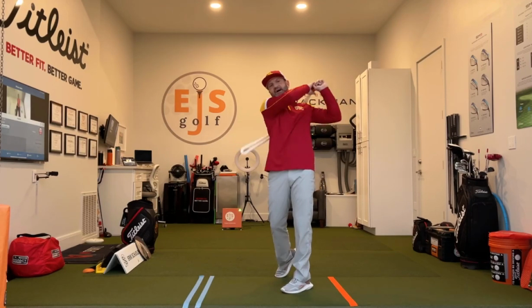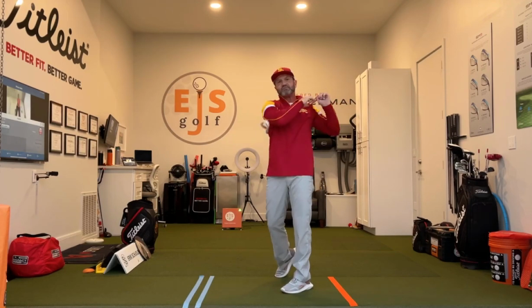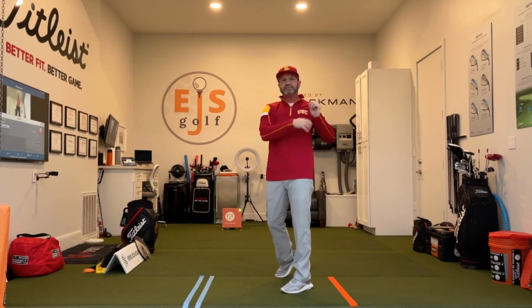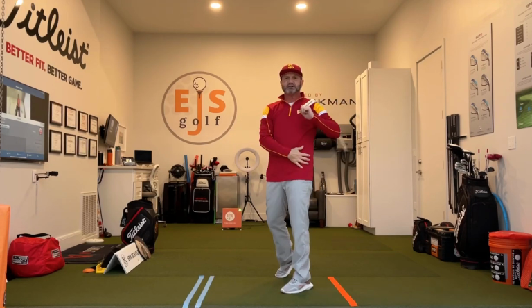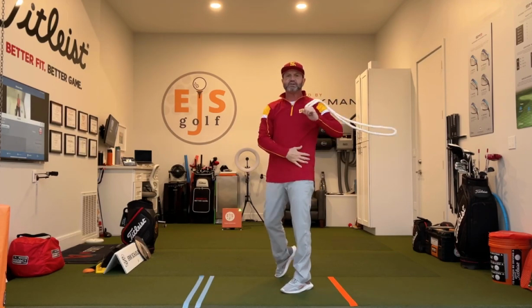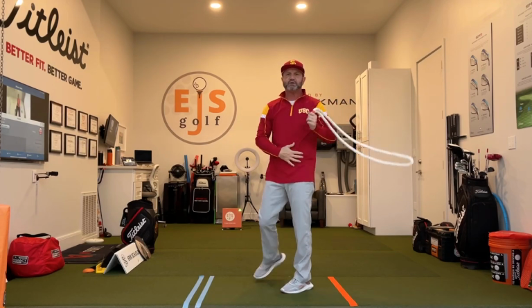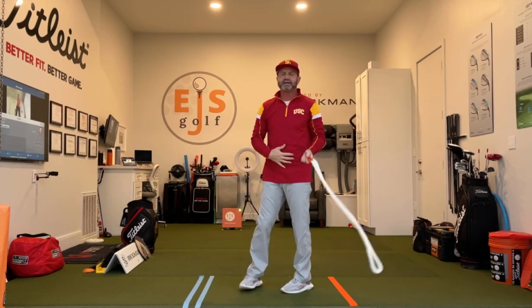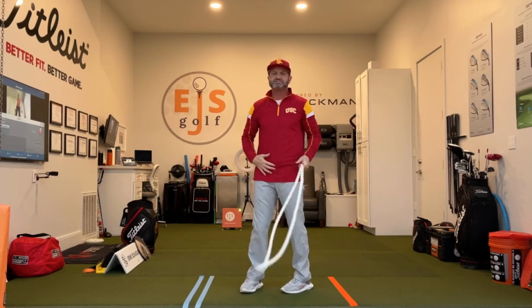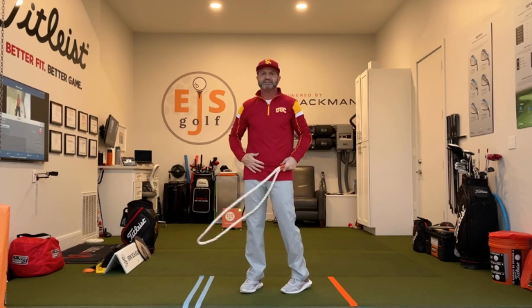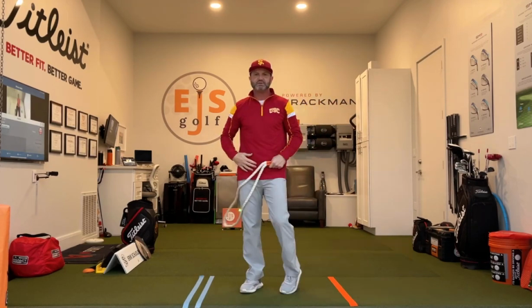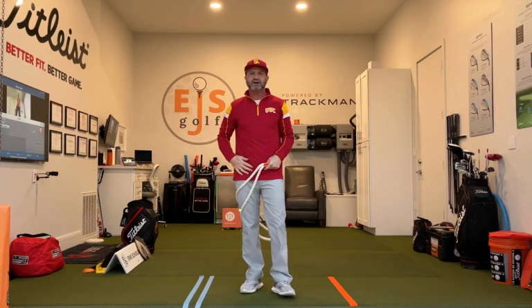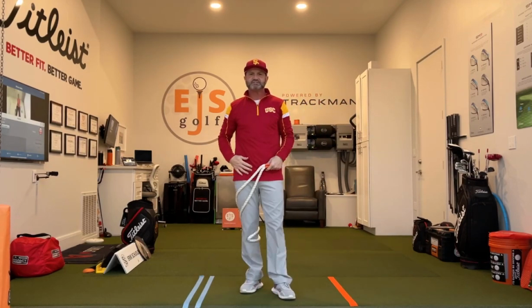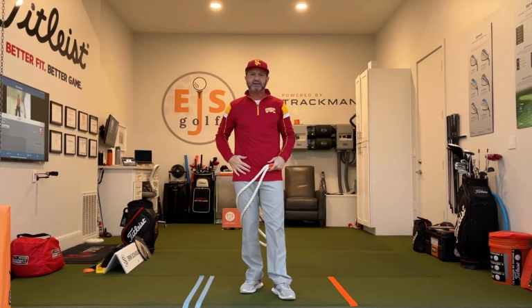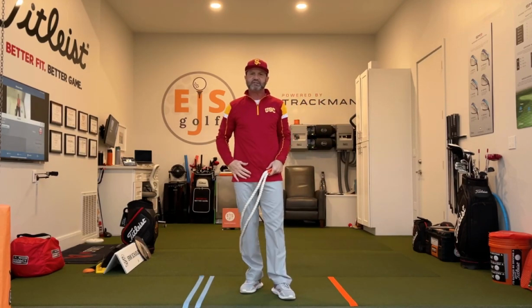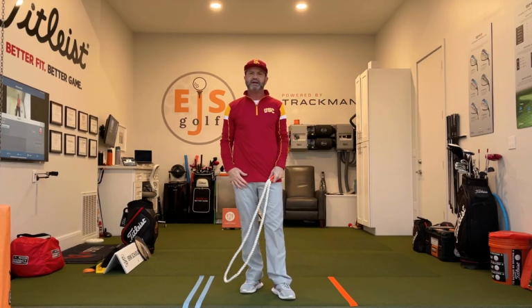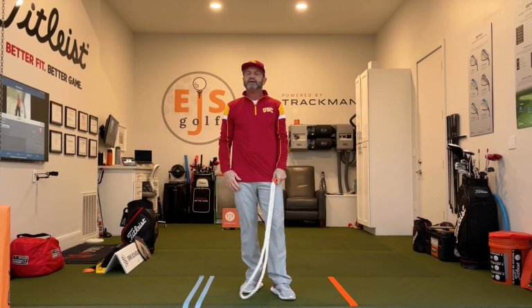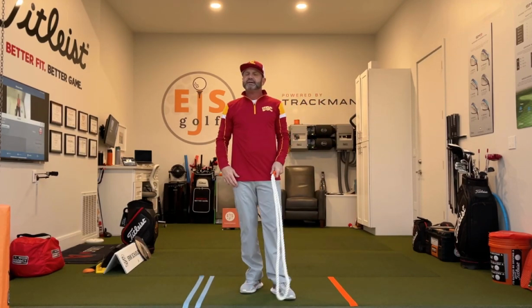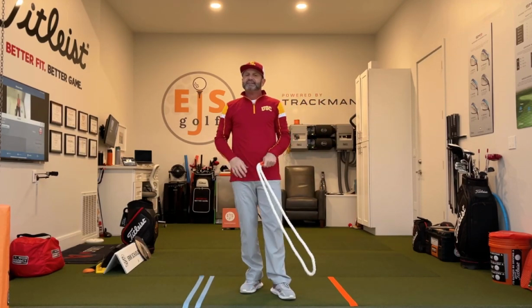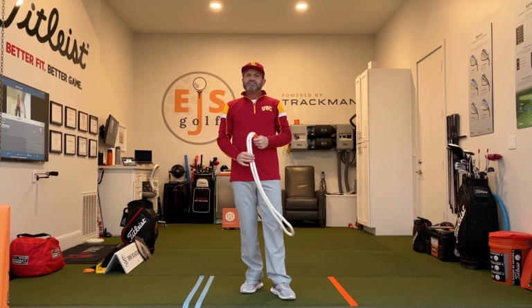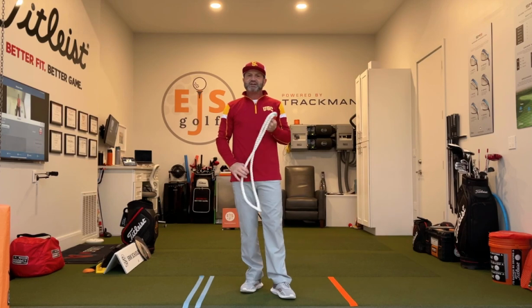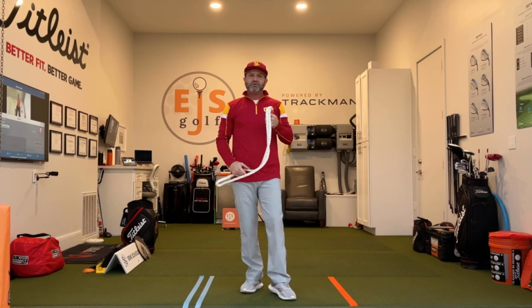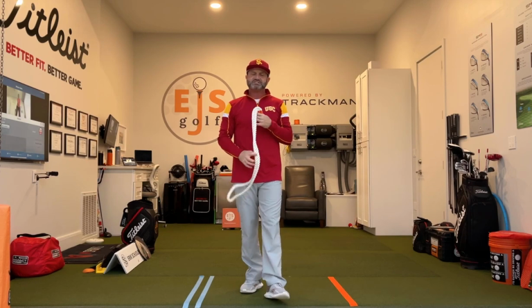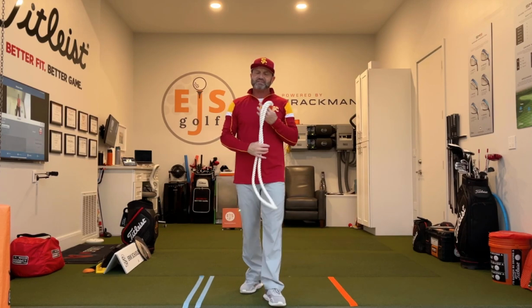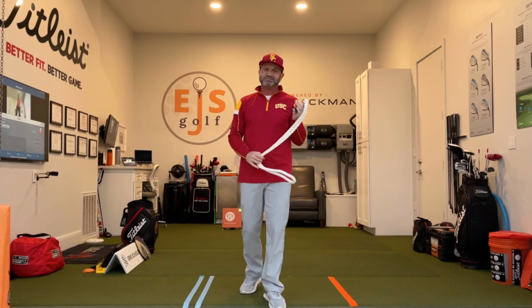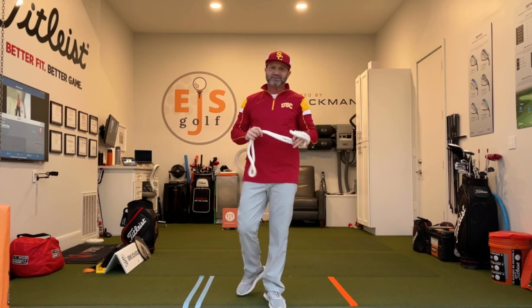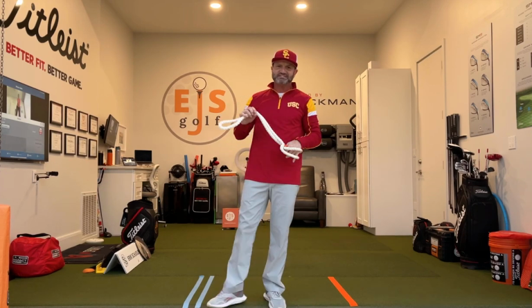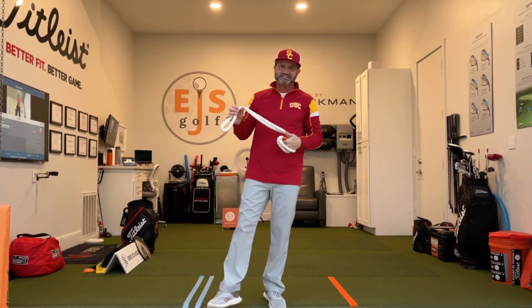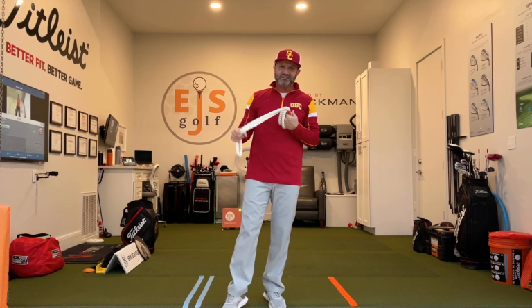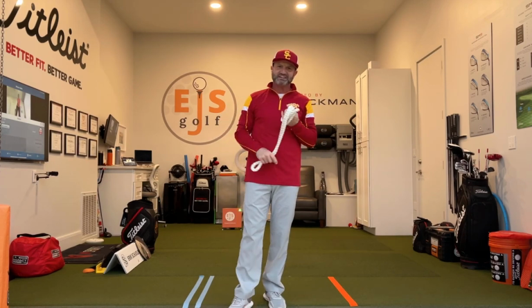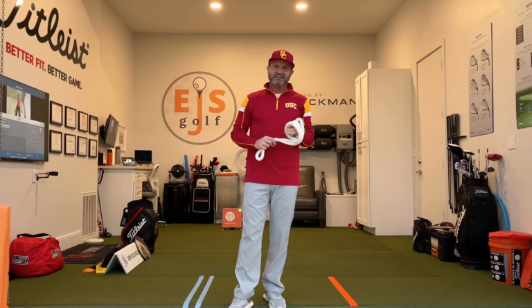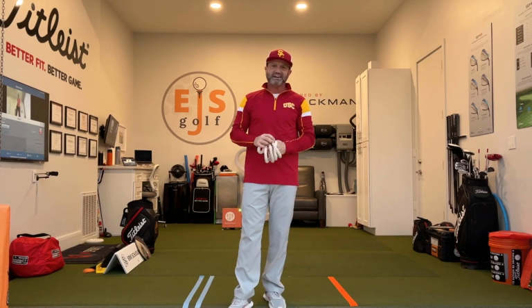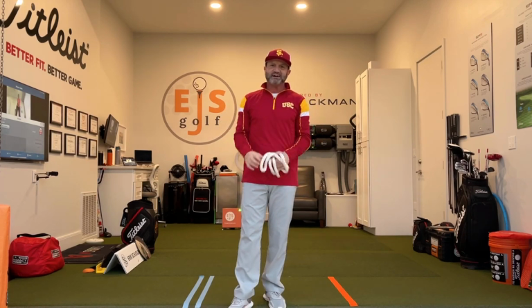I highly suggest you get one of these to help with your path — it can help with other things too, which I'll cover in another video. Now I can really start to feel what my engine is, what's causing me to do that. Thank you for watching — Eric Scholler, EJSGolf, EJSGolf.com.